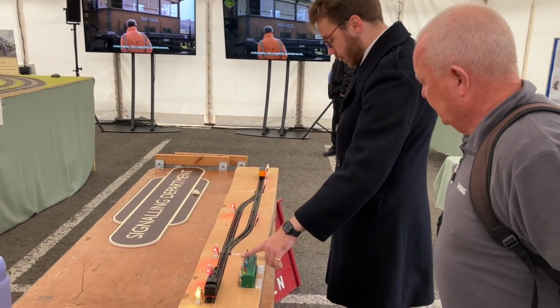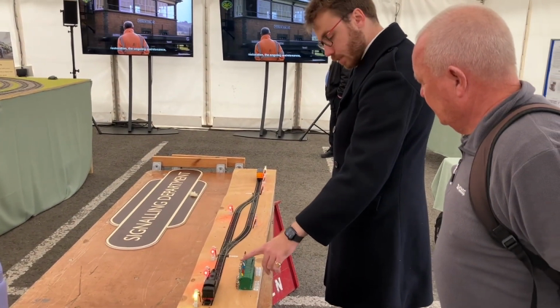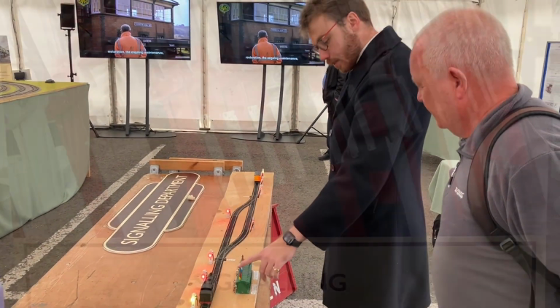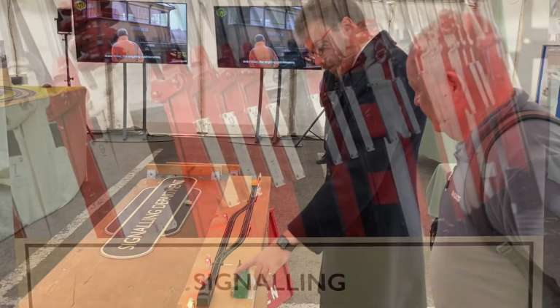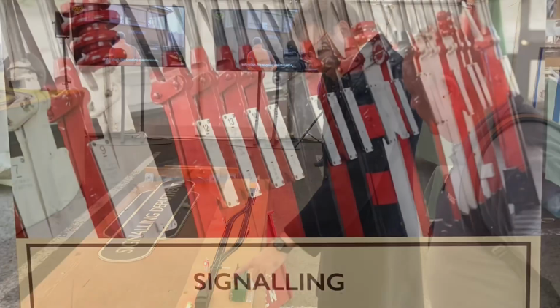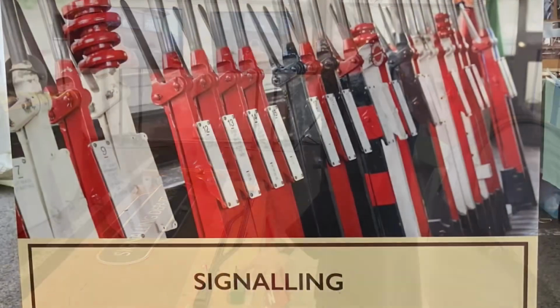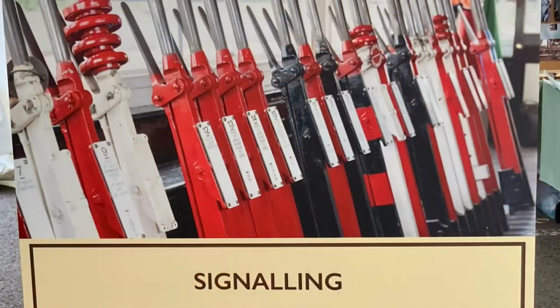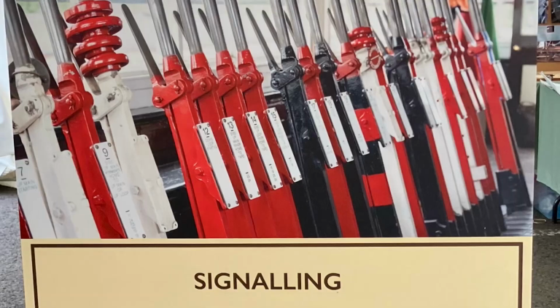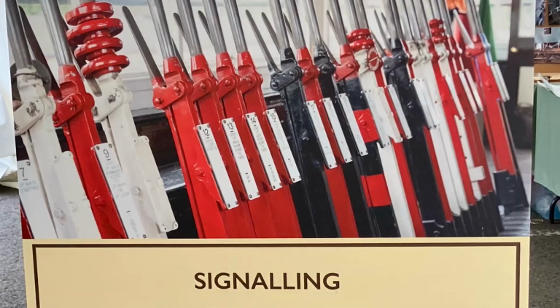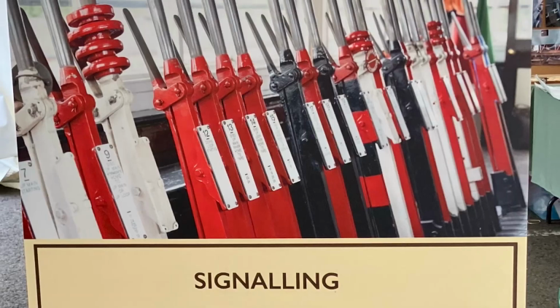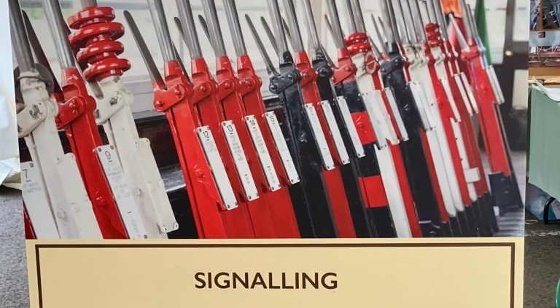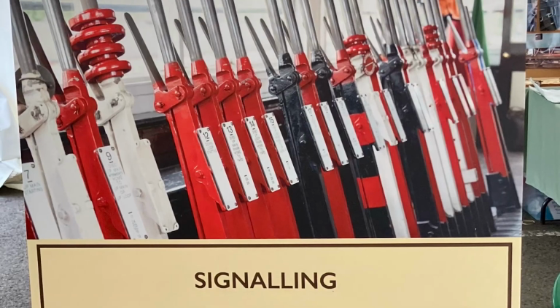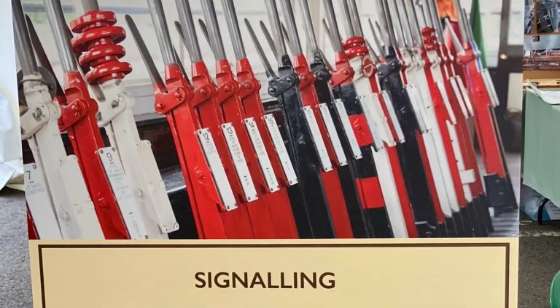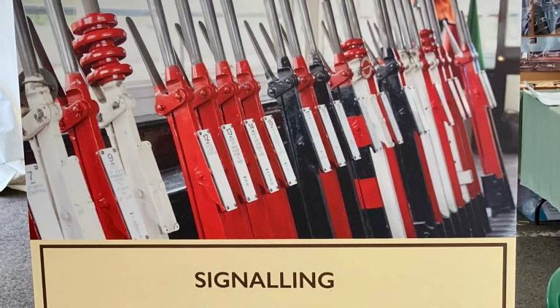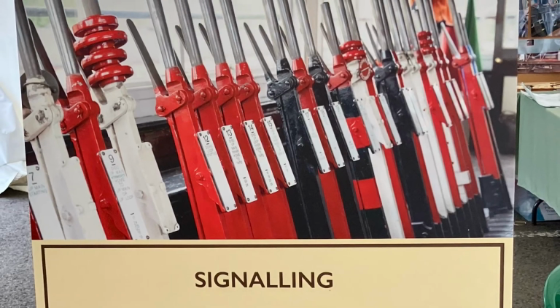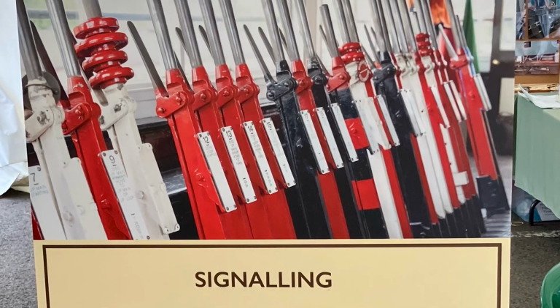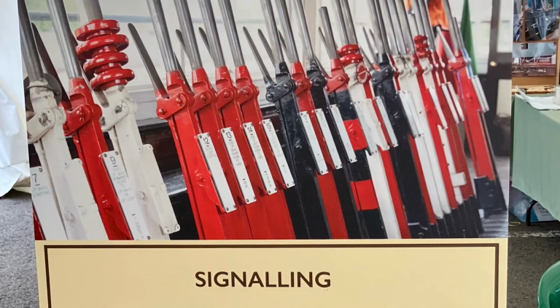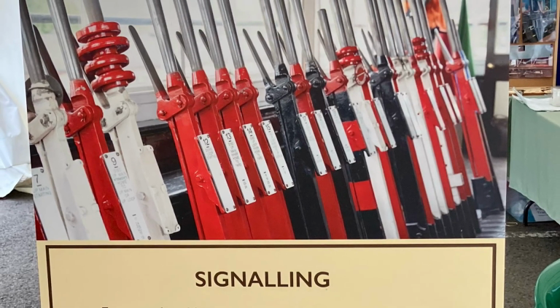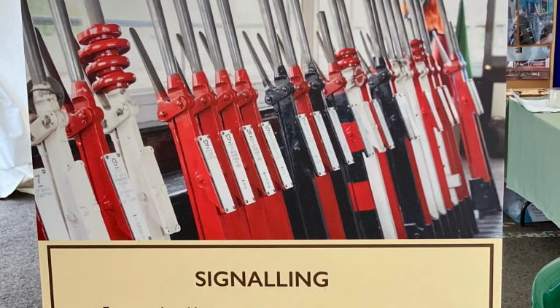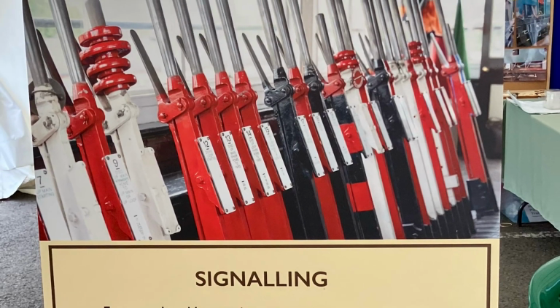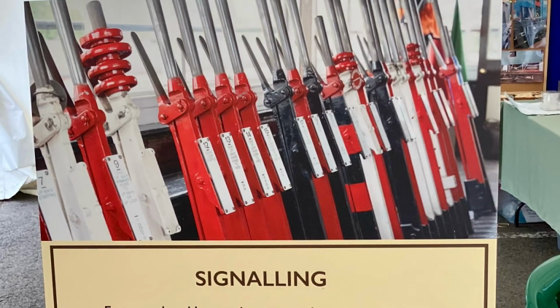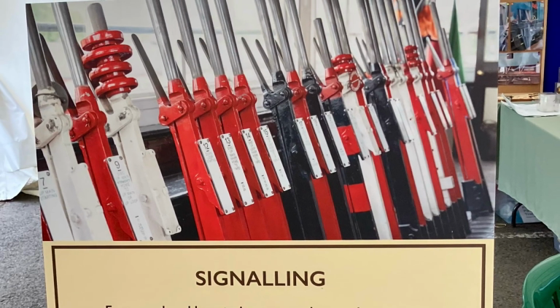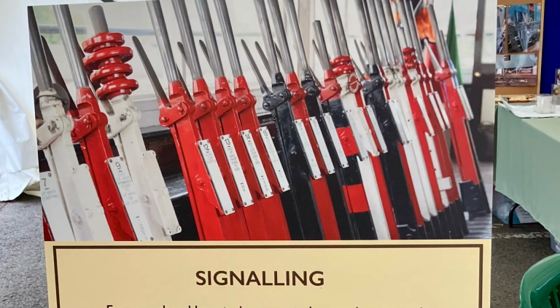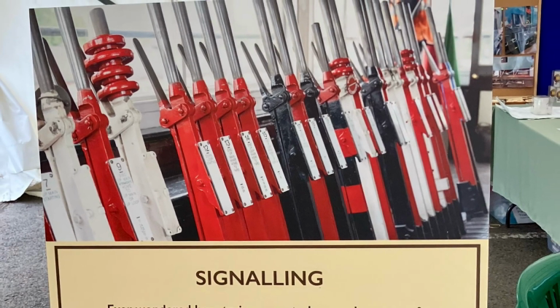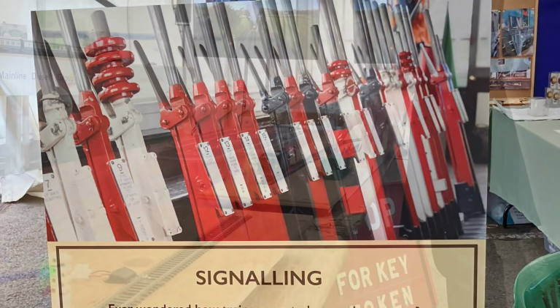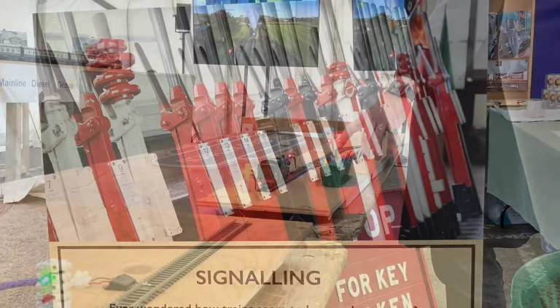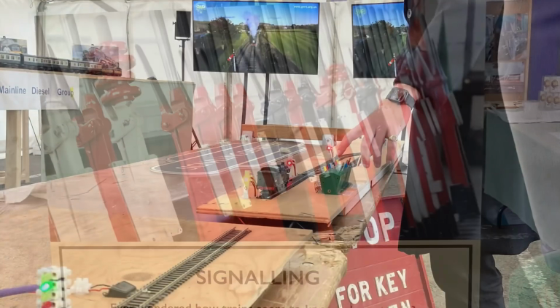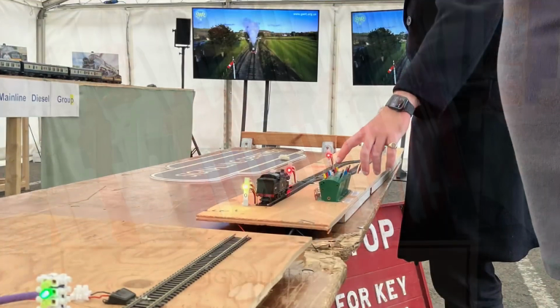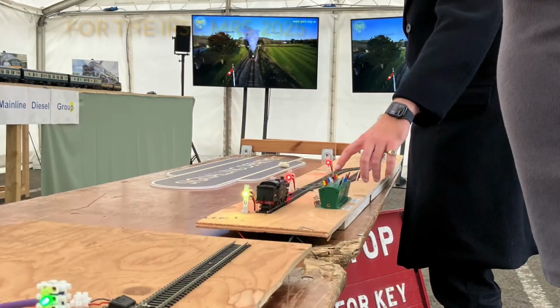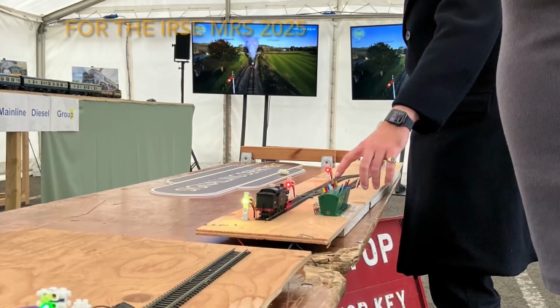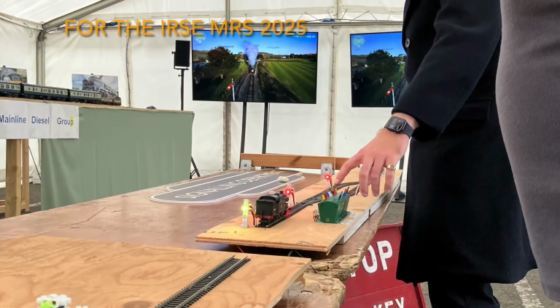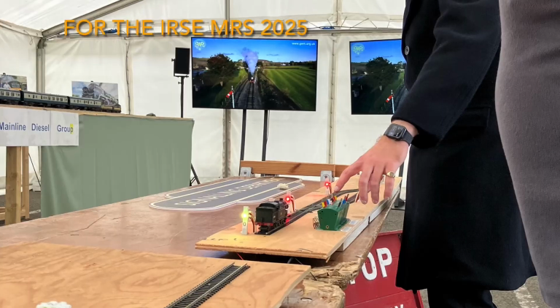So we hope you enjoyed that very small demonstration of four-aspect signalling and passing loop, as done by the volunteers of the Gloucestershire and Warwickshire S&T department.